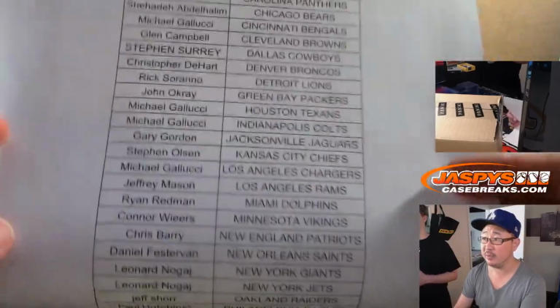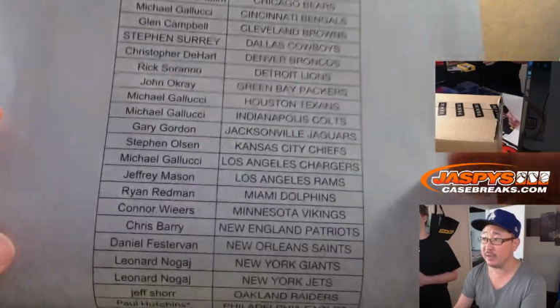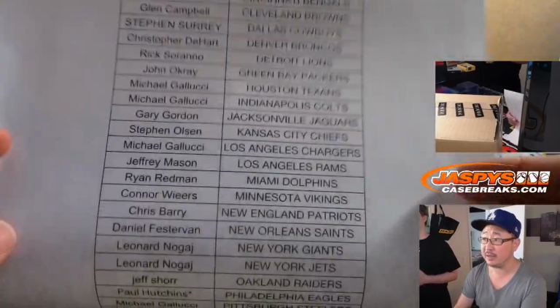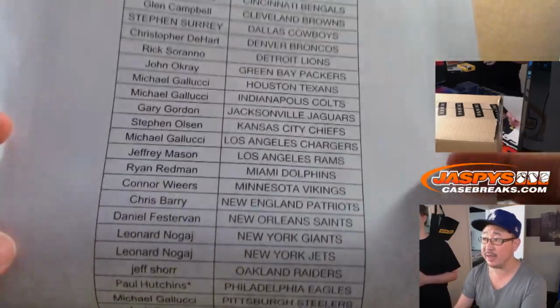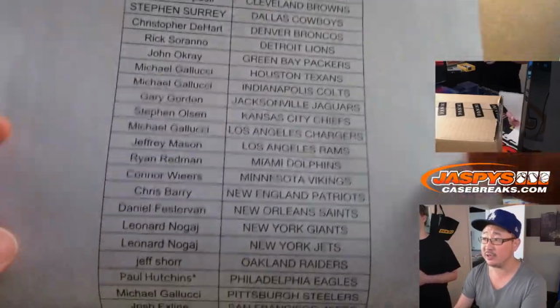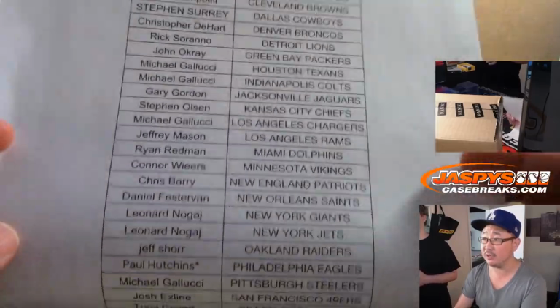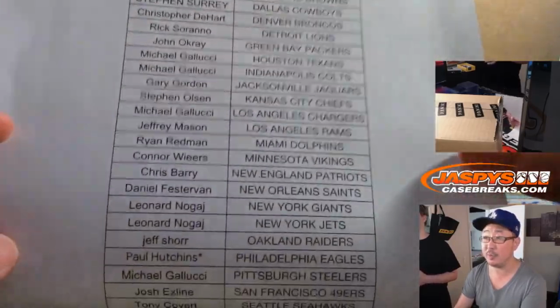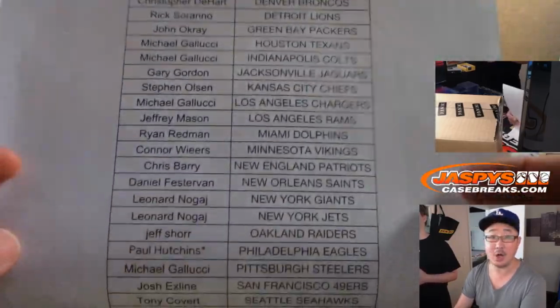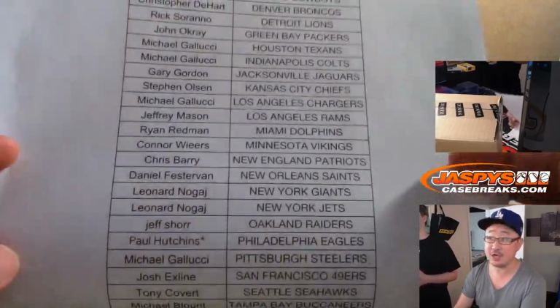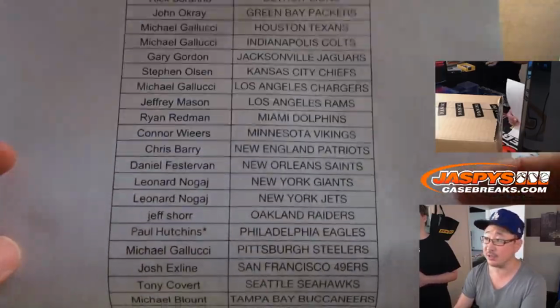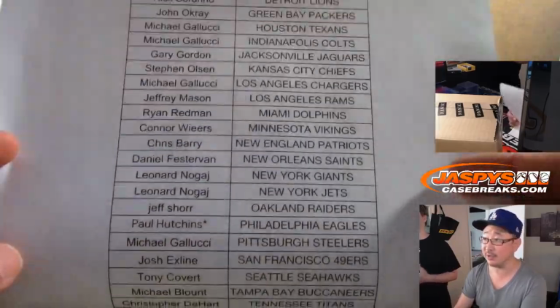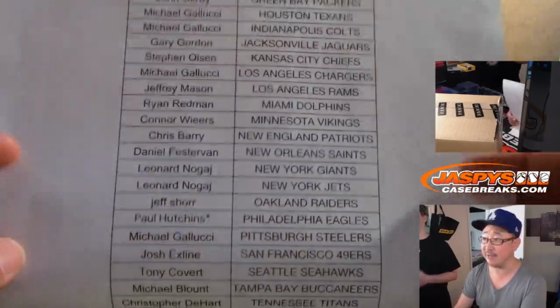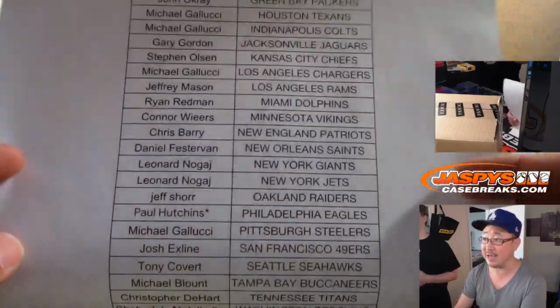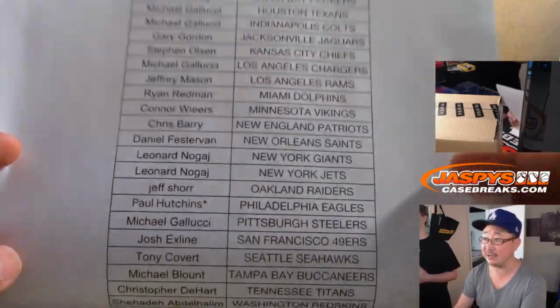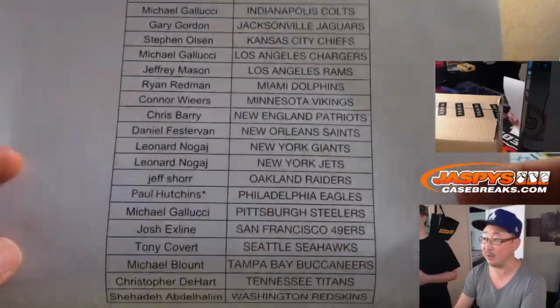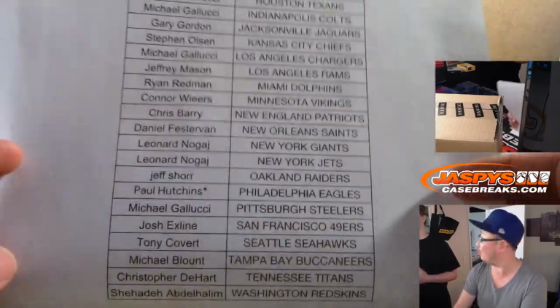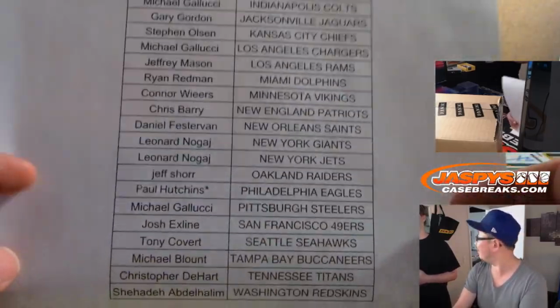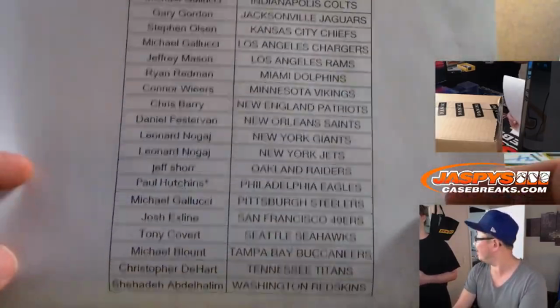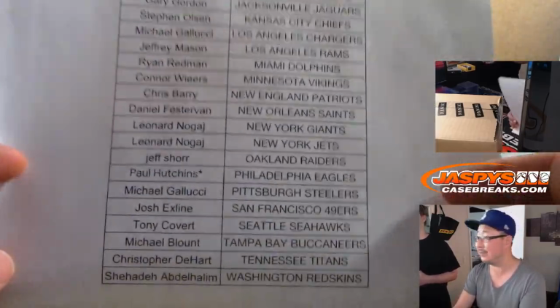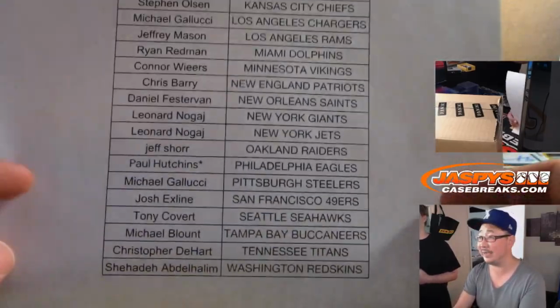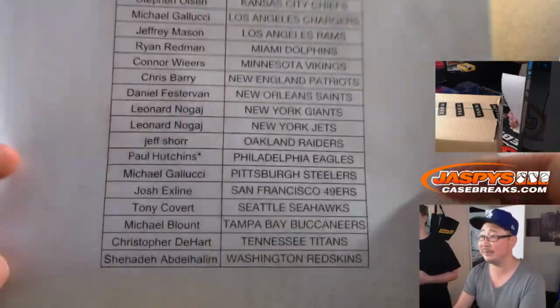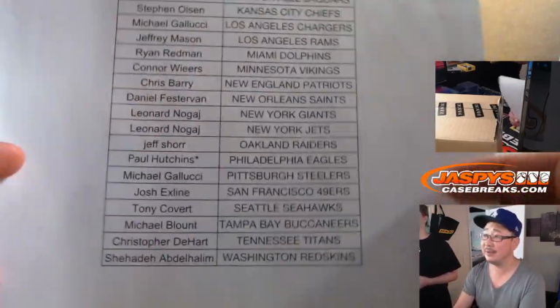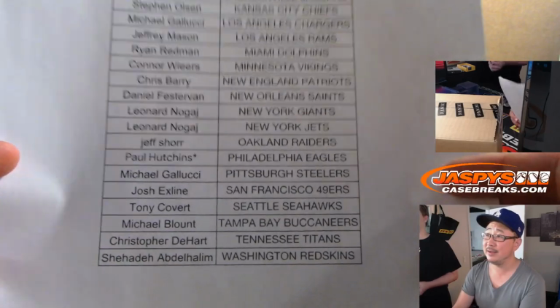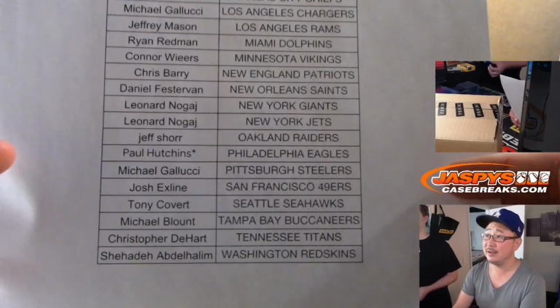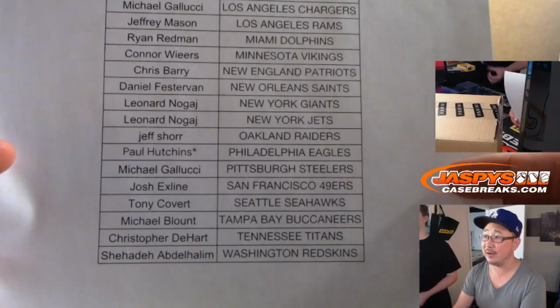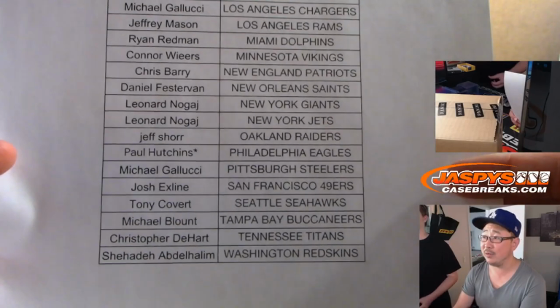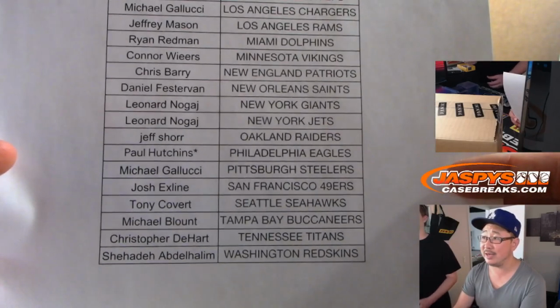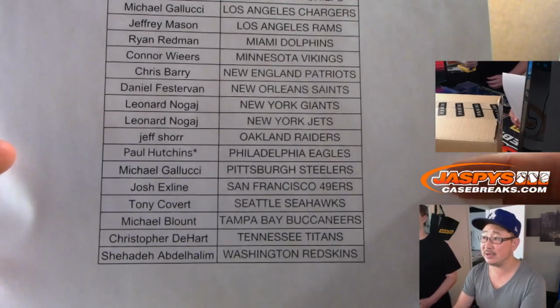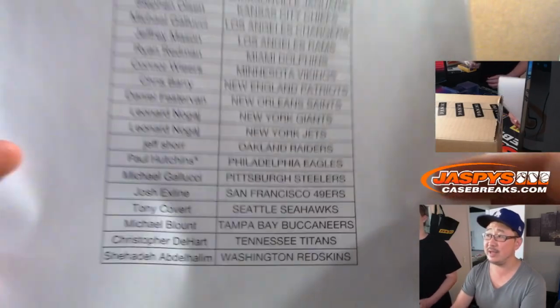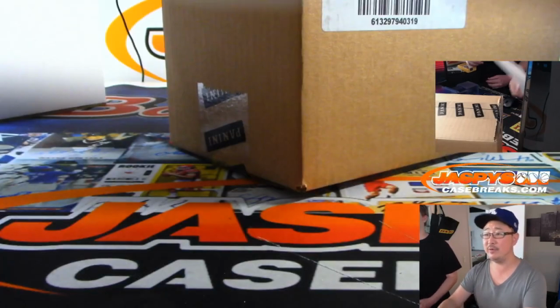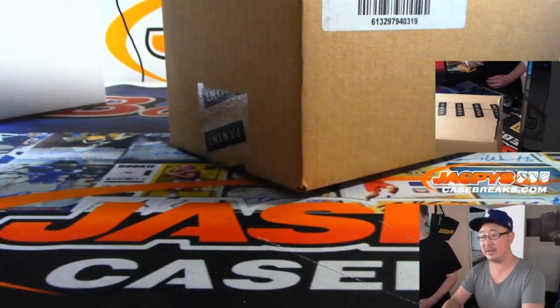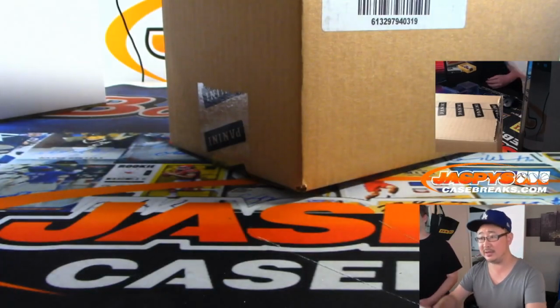Big thanks to Paul Hutchins with the Fly Eagles Fly. What a win for them, Nick. Great win yesterday for the Eagles.